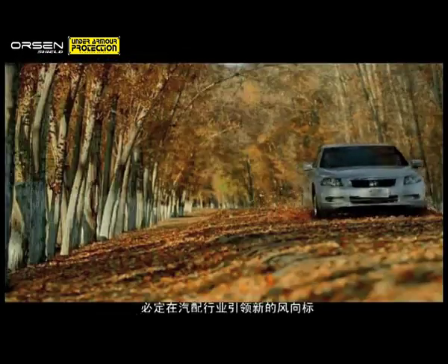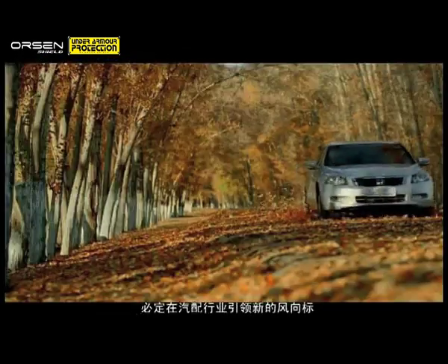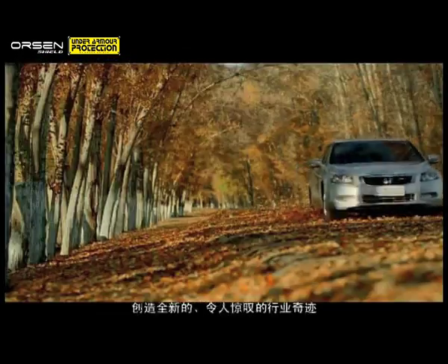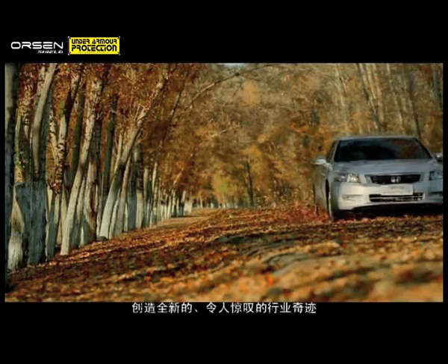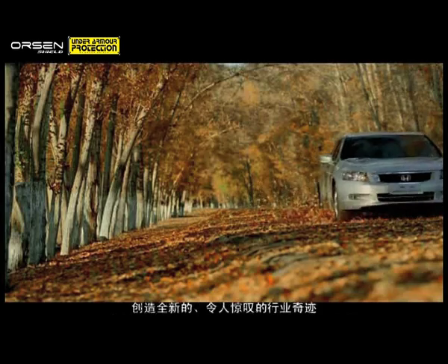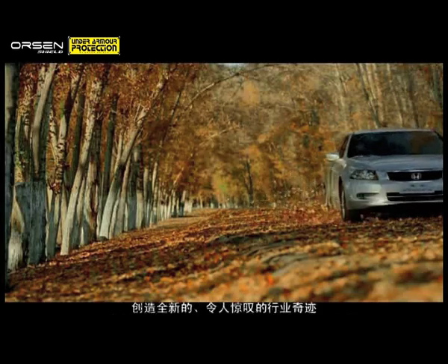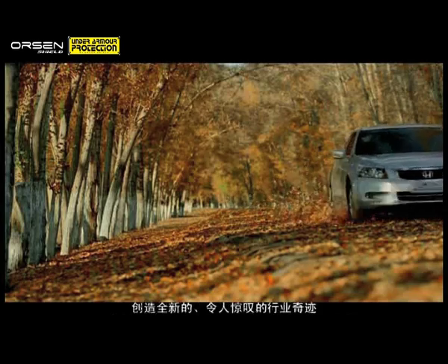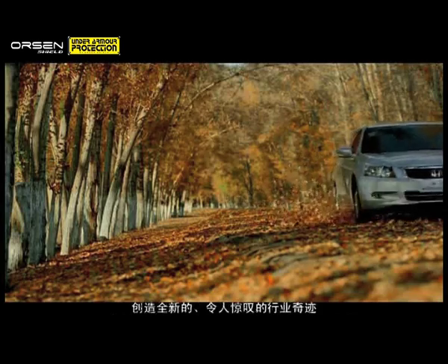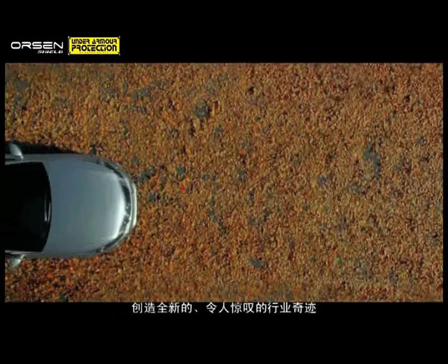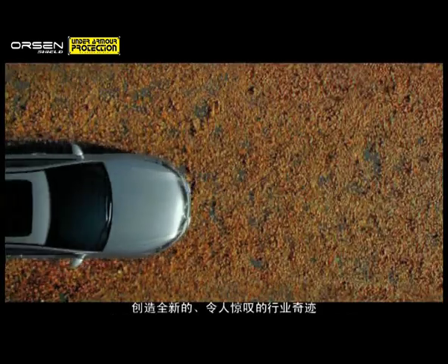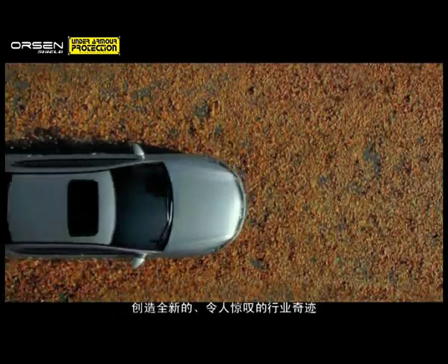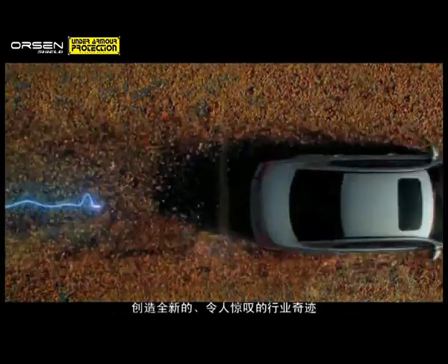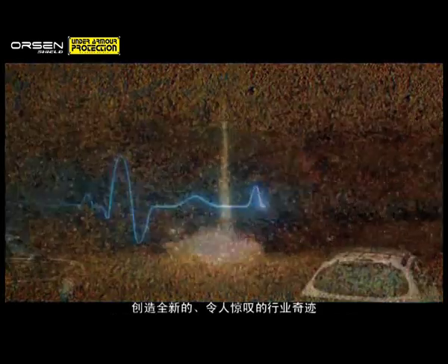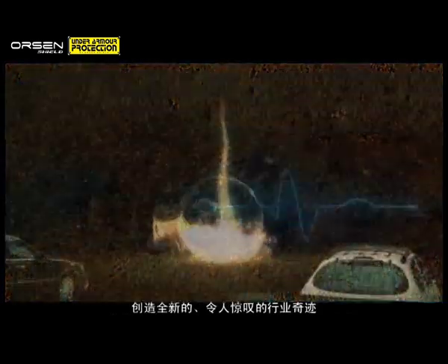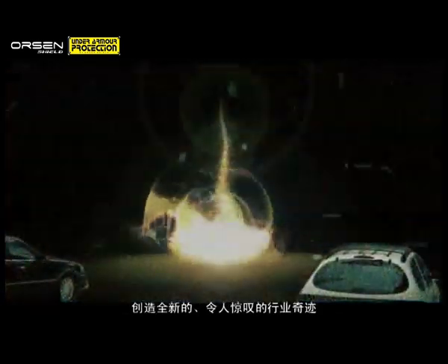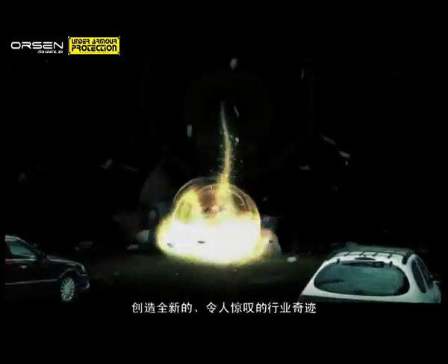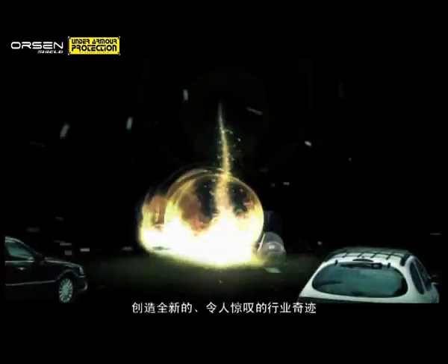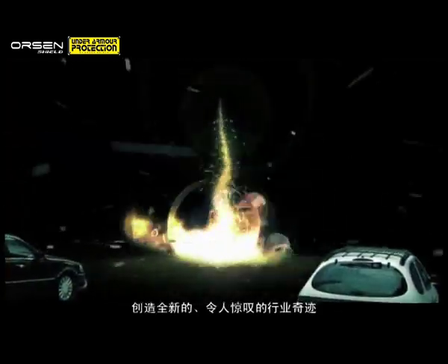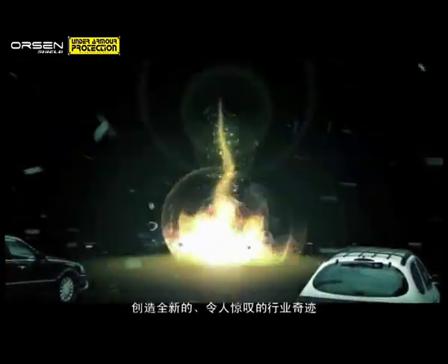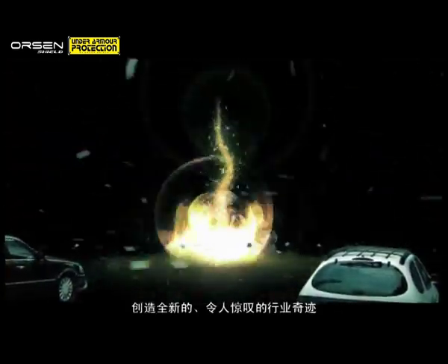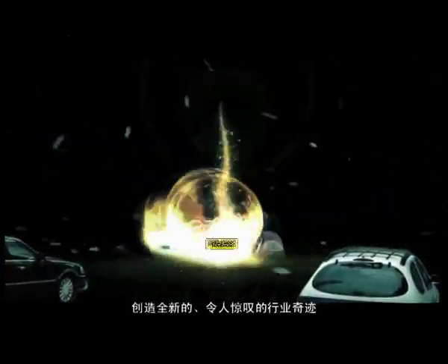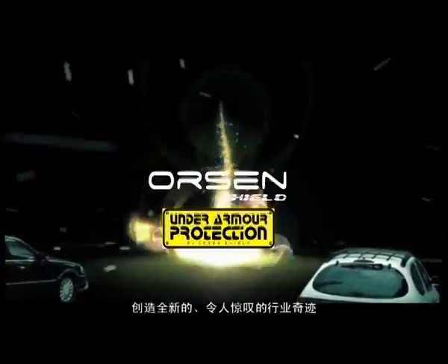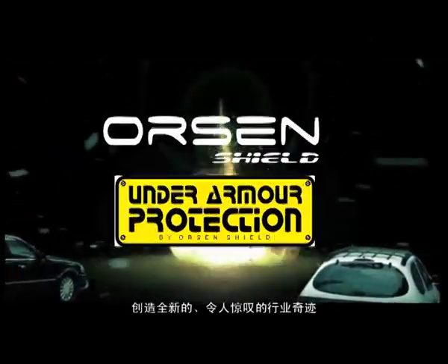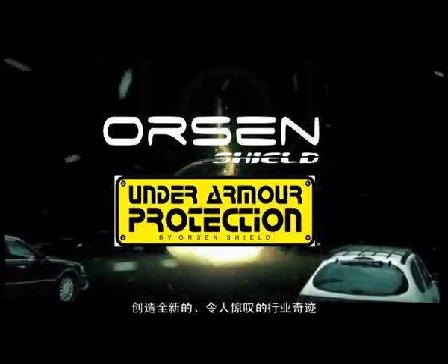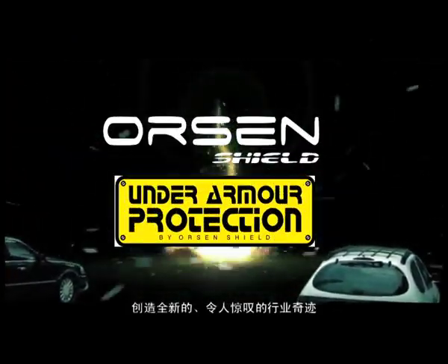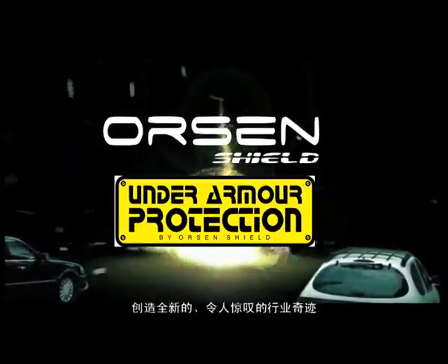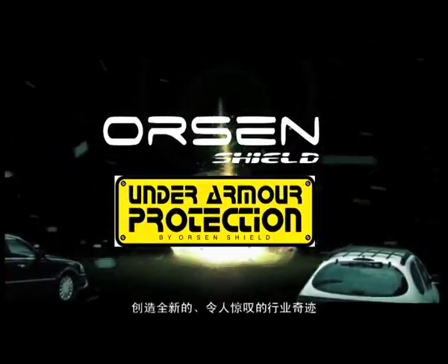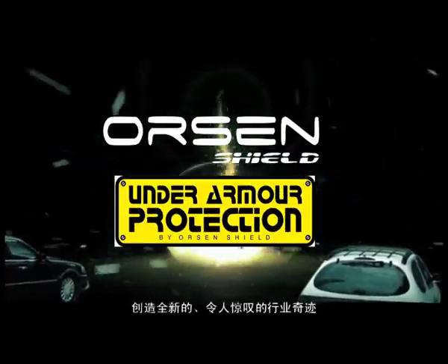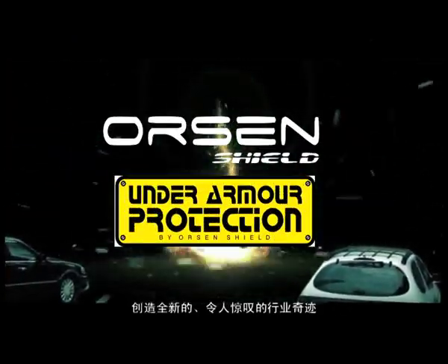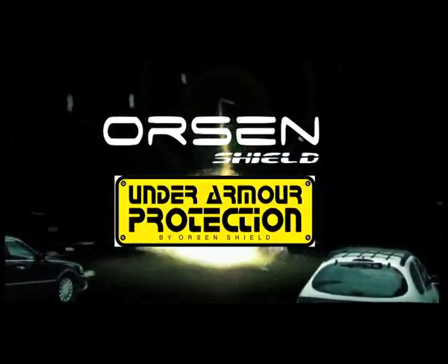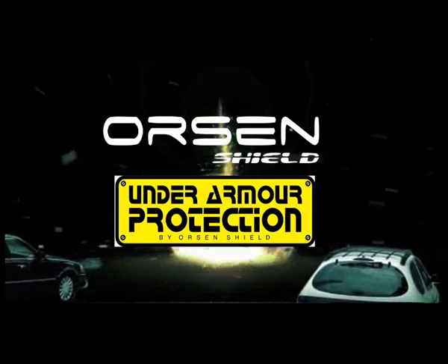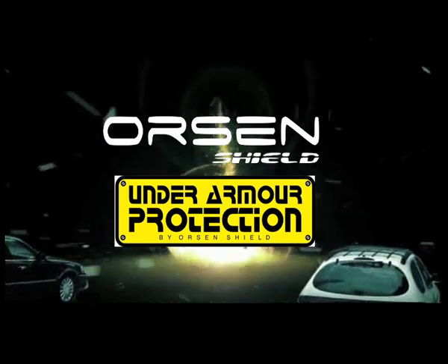Orson Shield — an innovation in technology and design. Protector Car saves you.